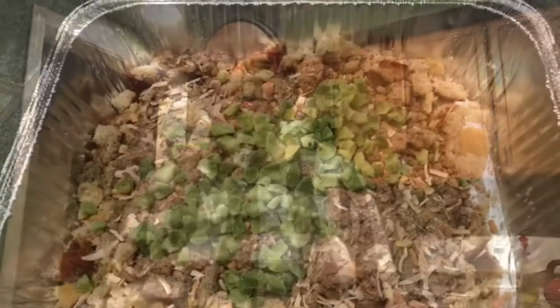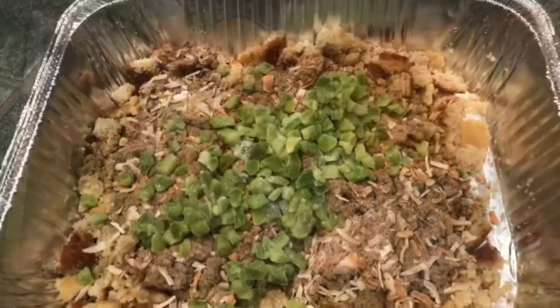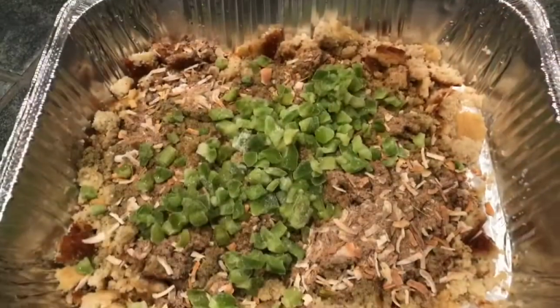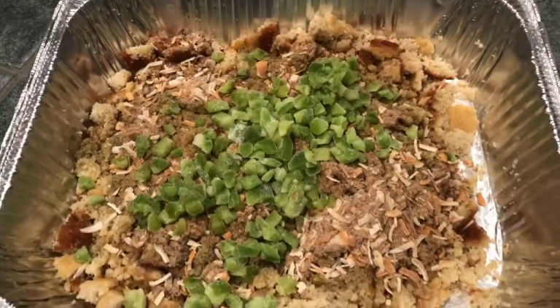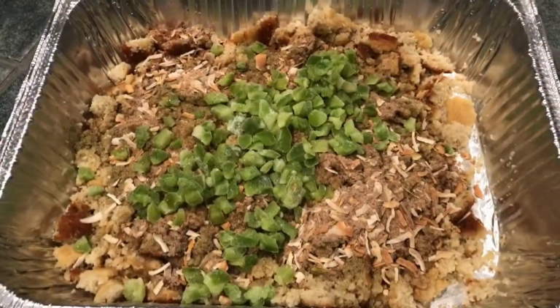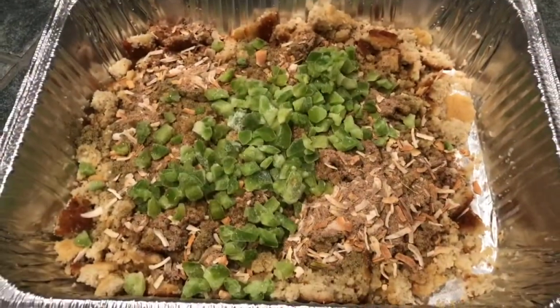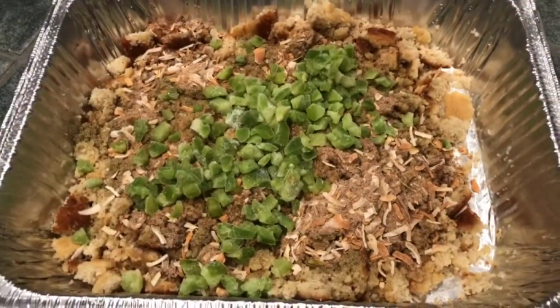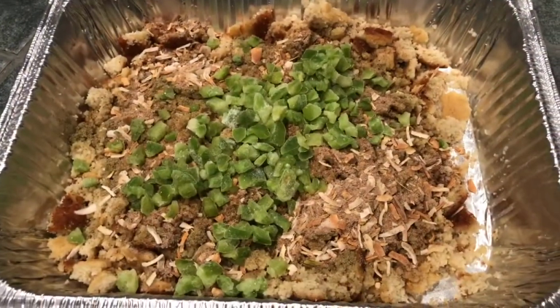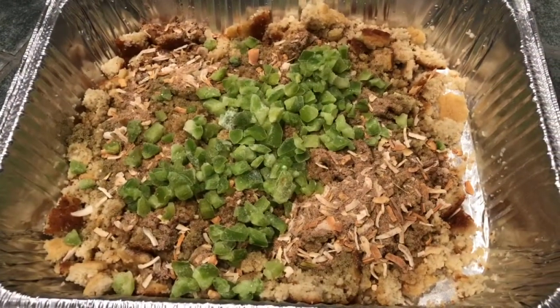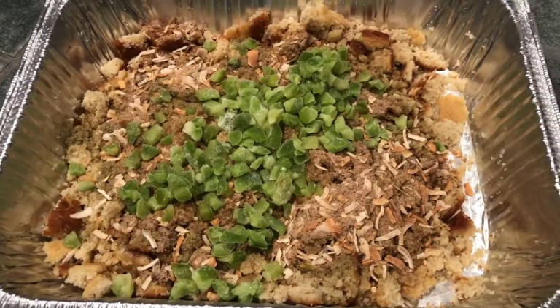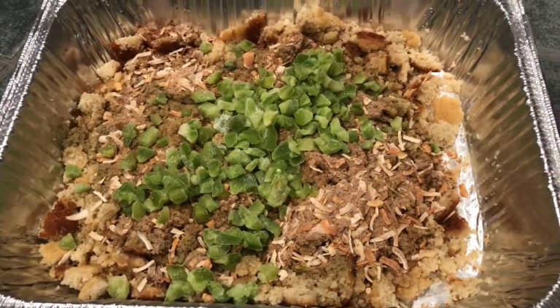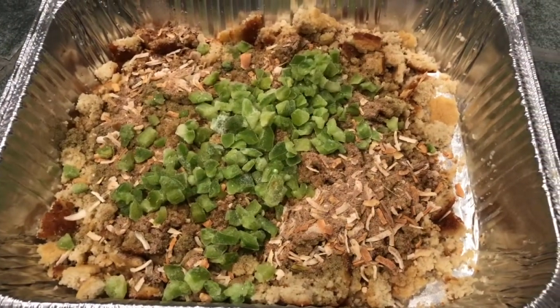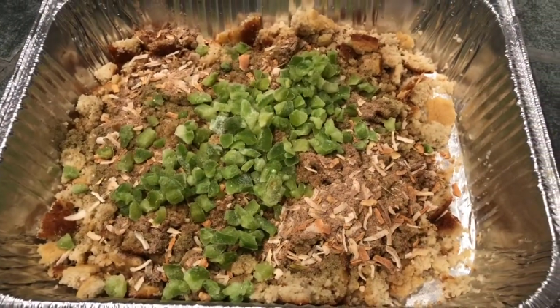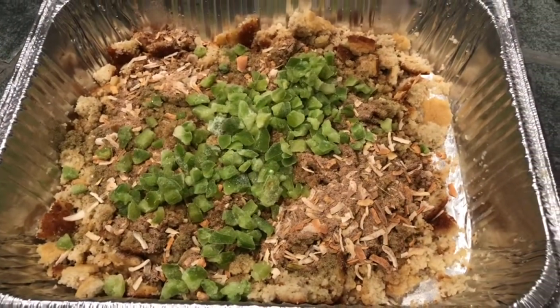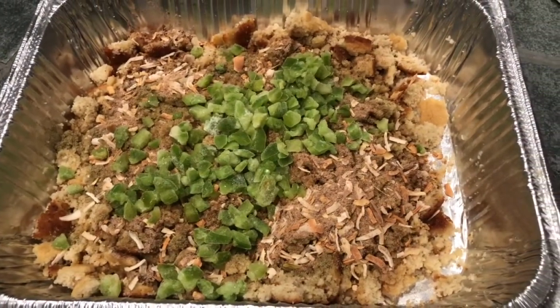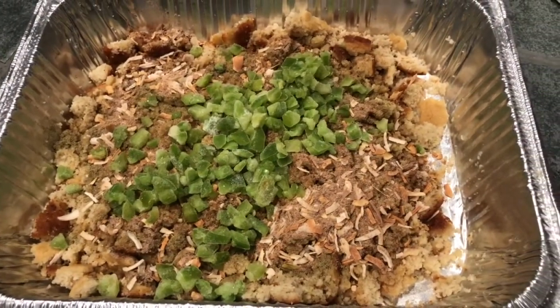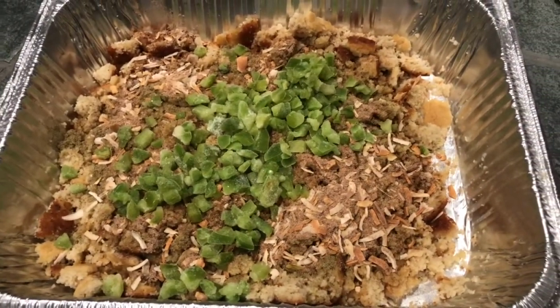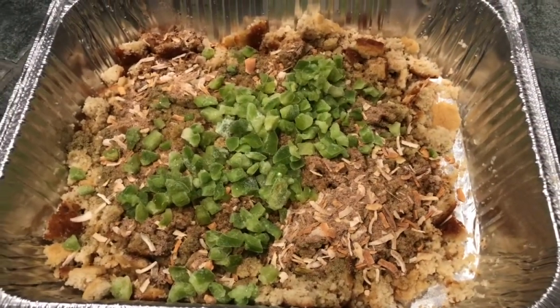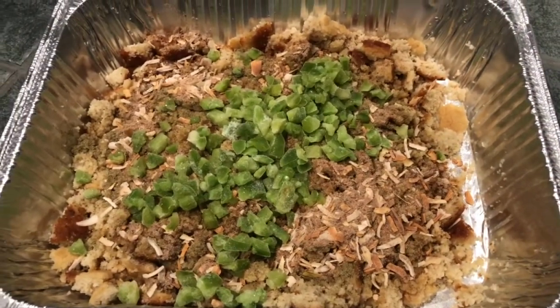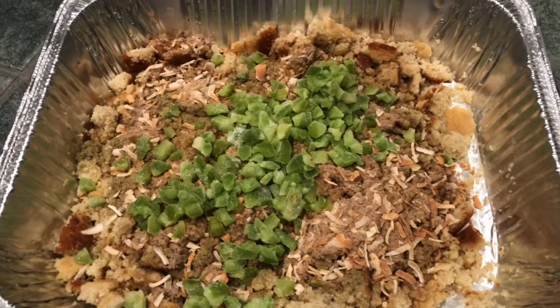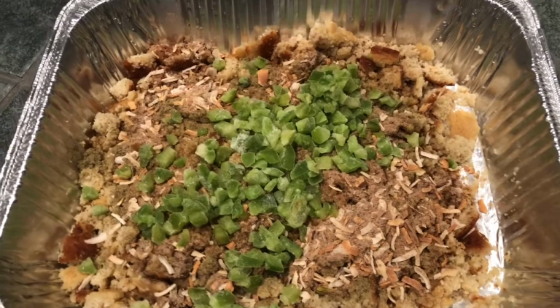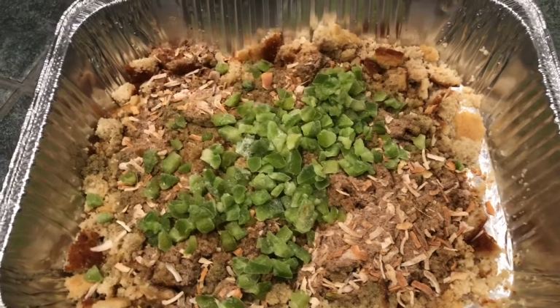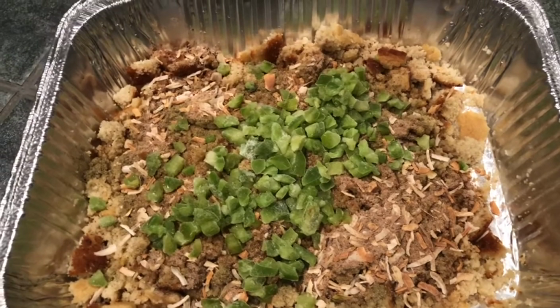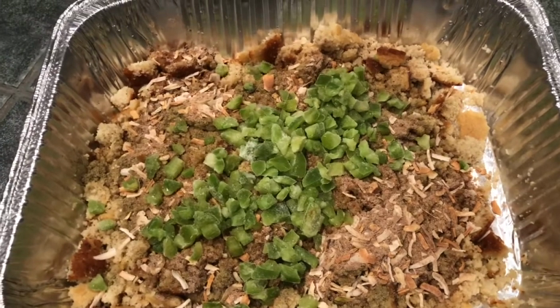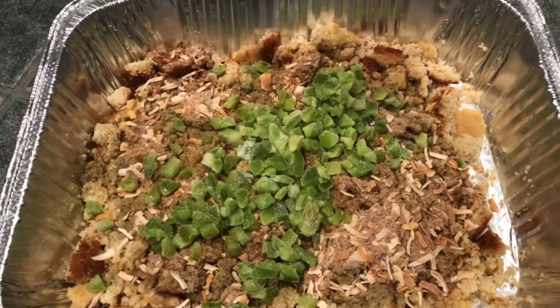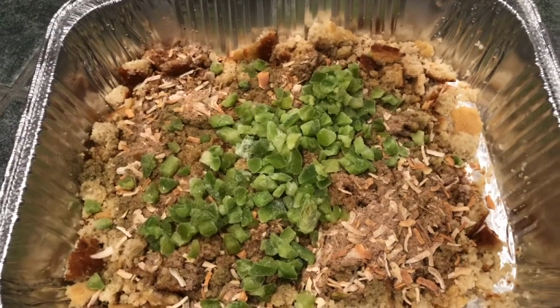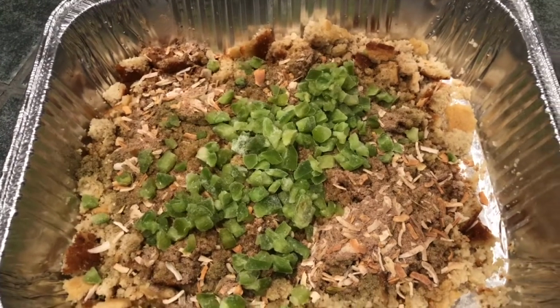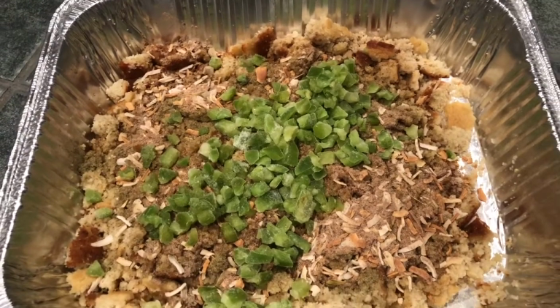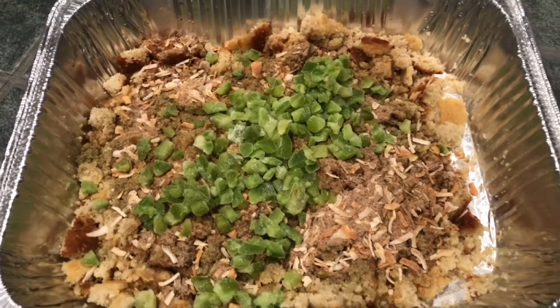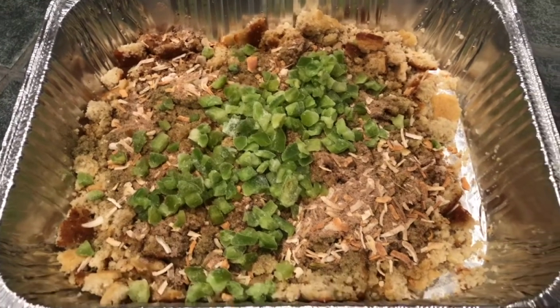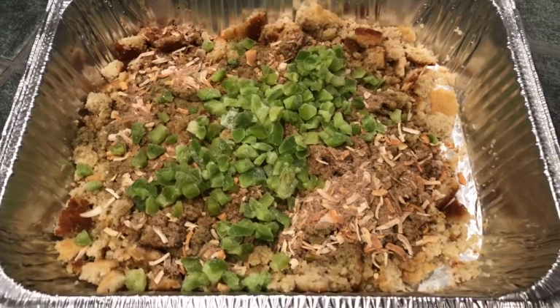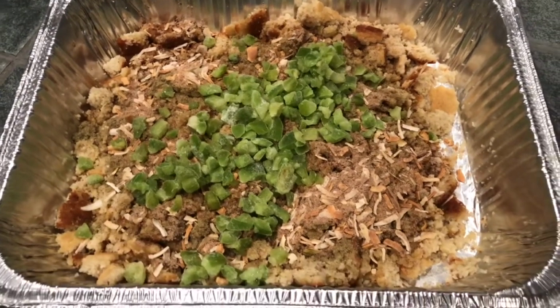All right, I have all of these ingredients added in already. I'll be adding some broth to it later.